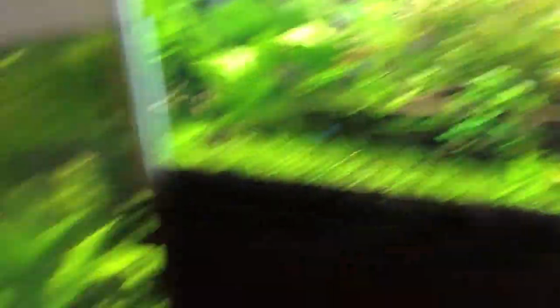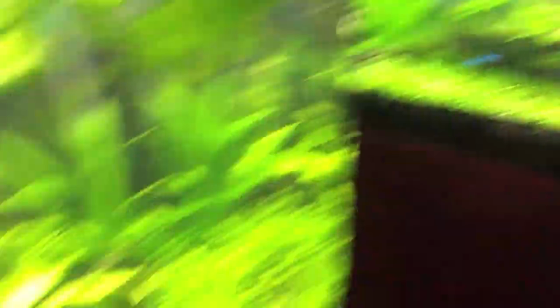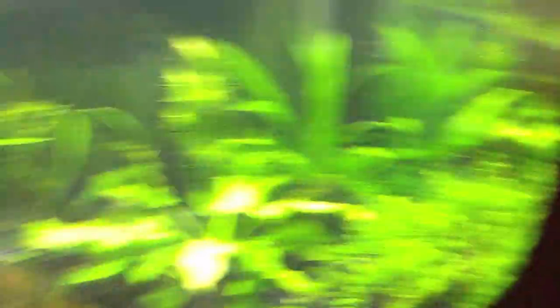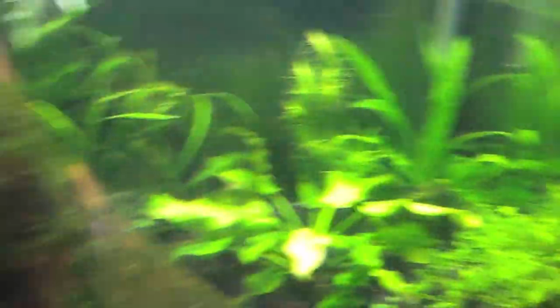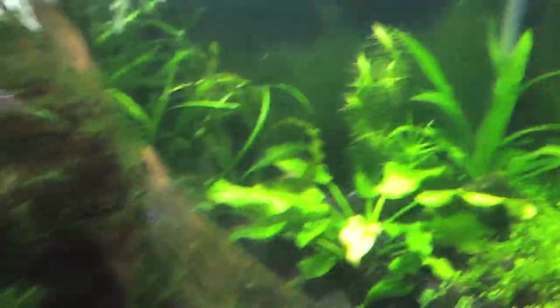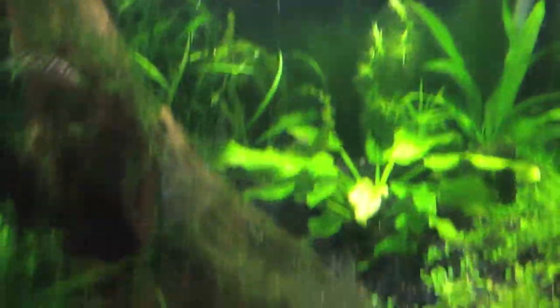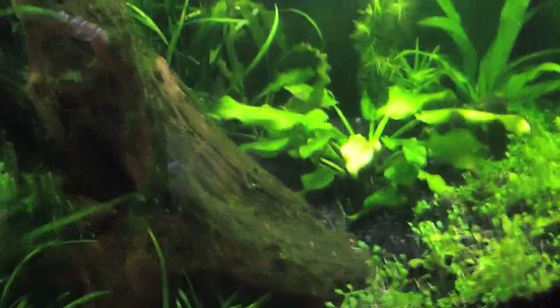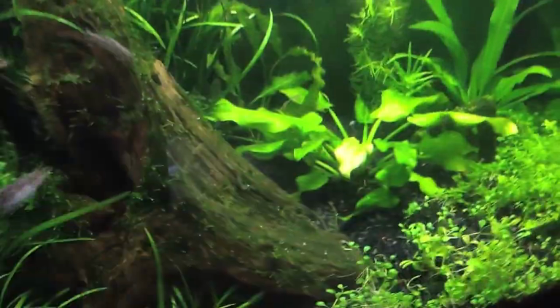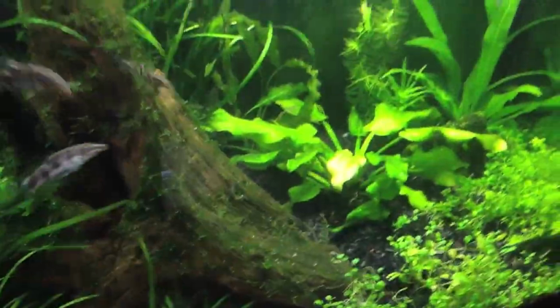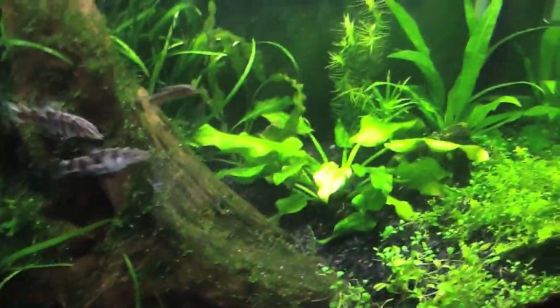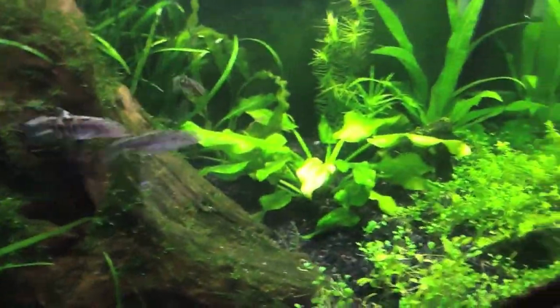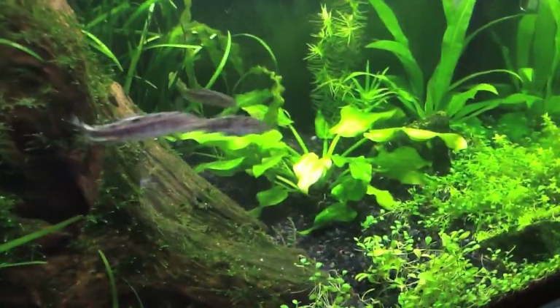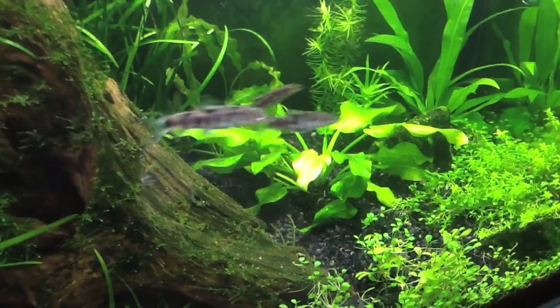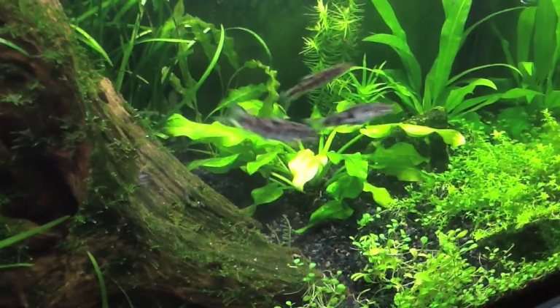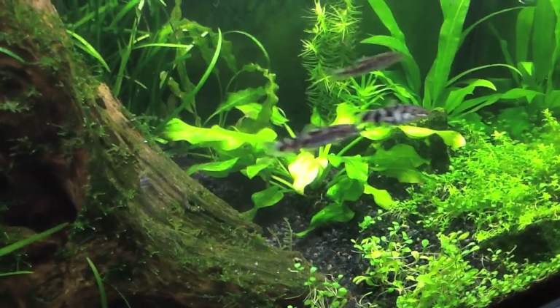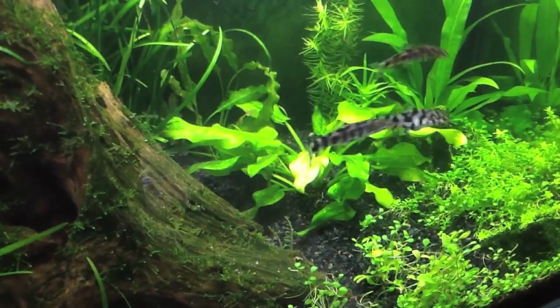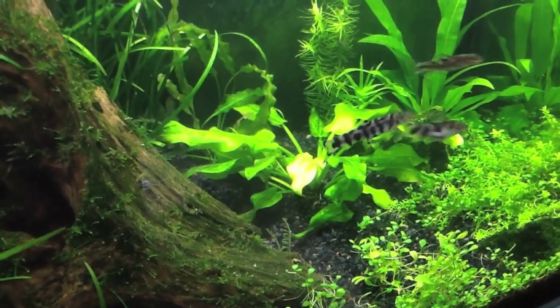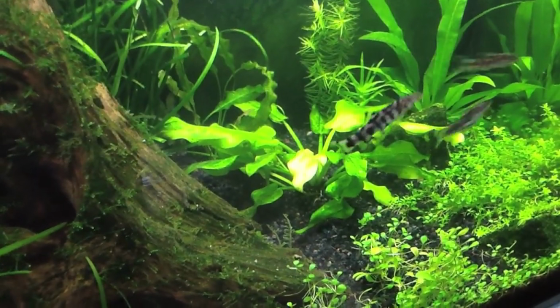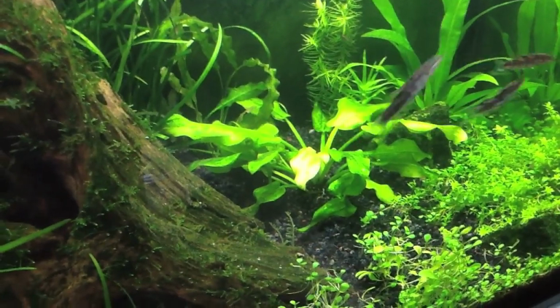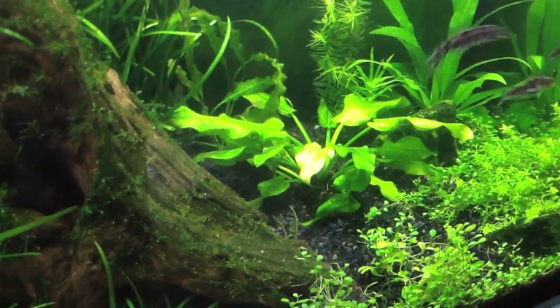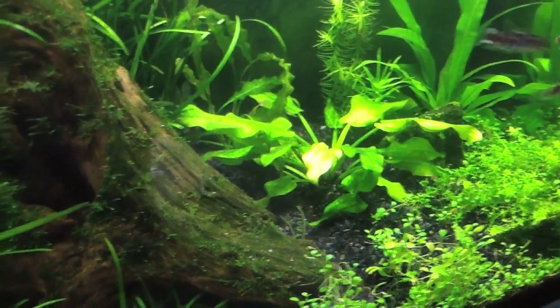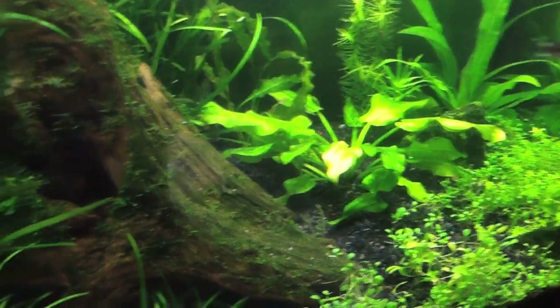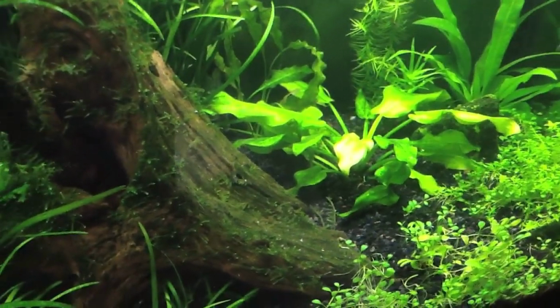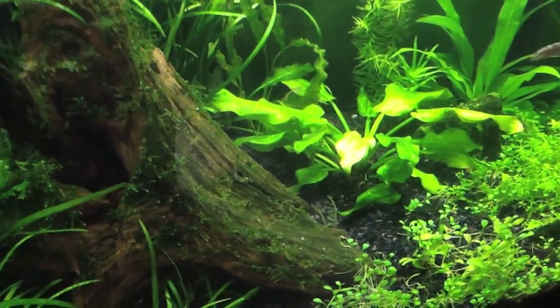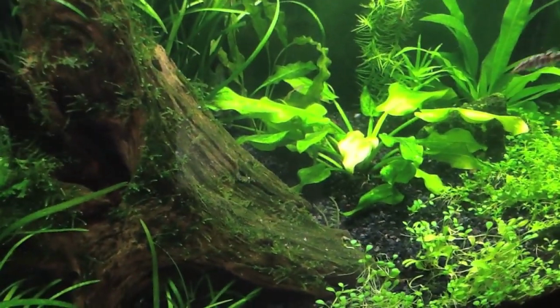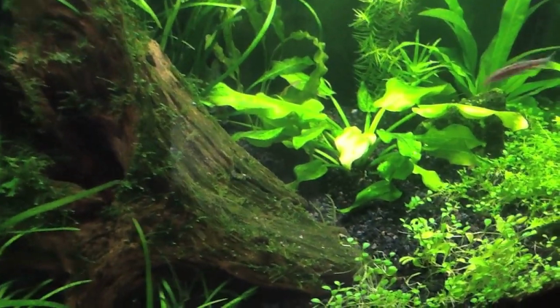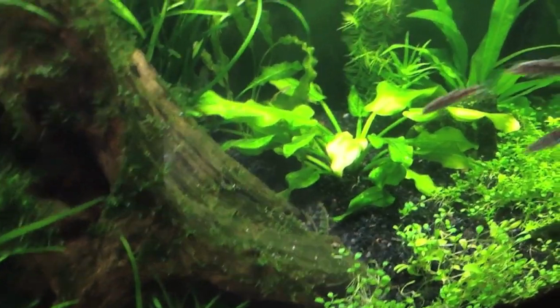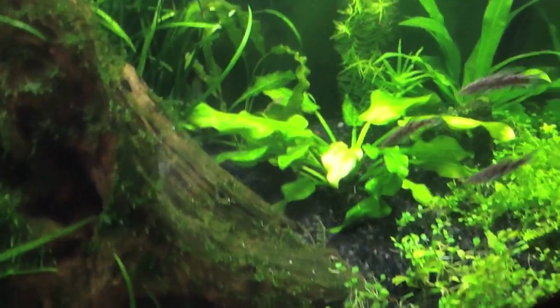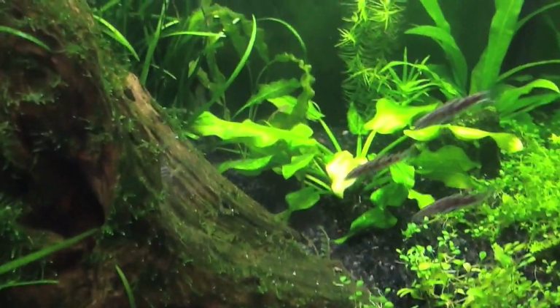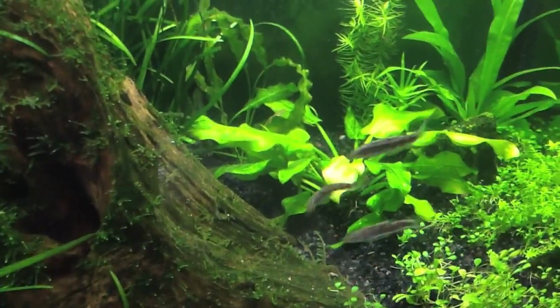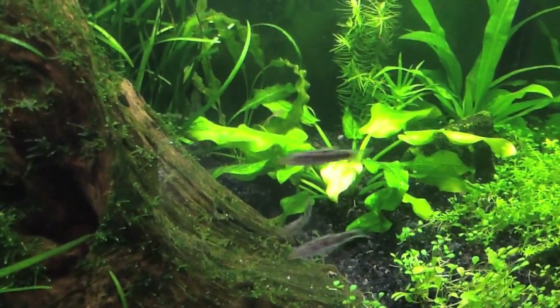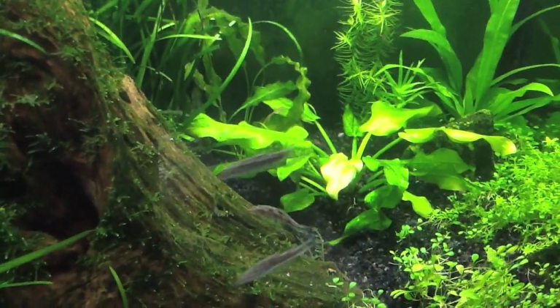But these are going to go to a good home. Somebody's starting a new tank and I'm just trying to help somebody out.